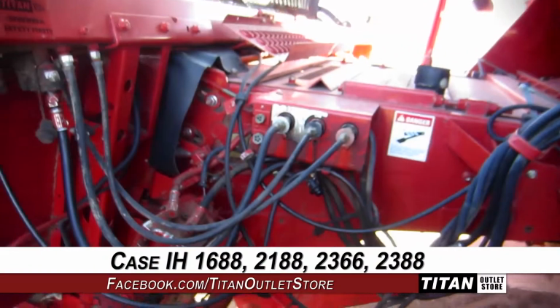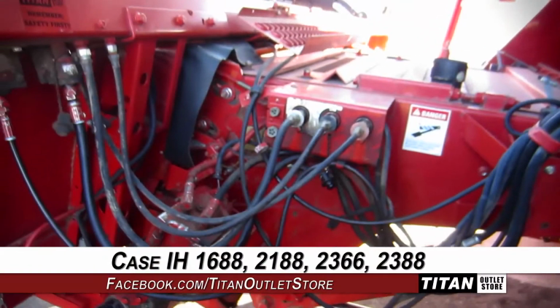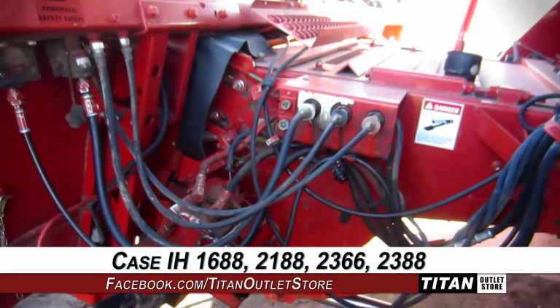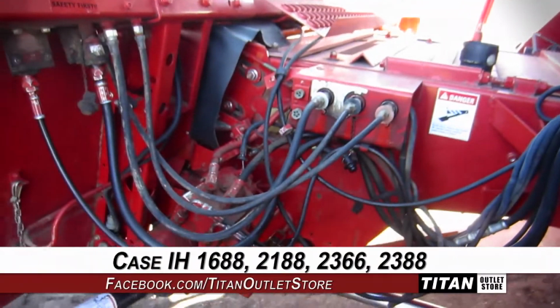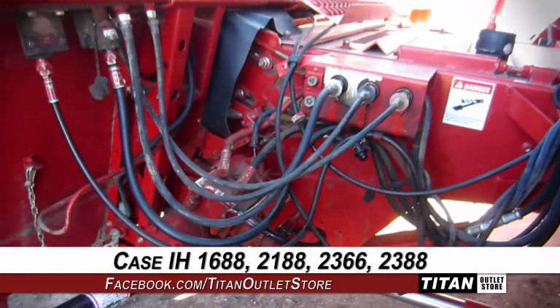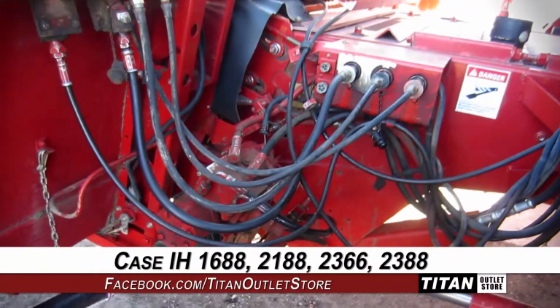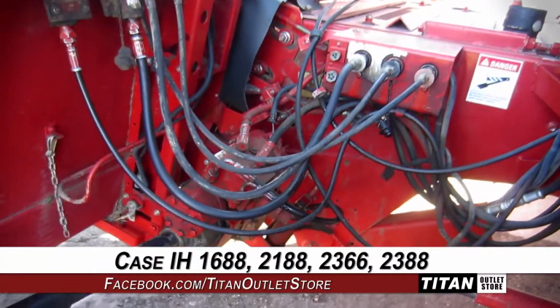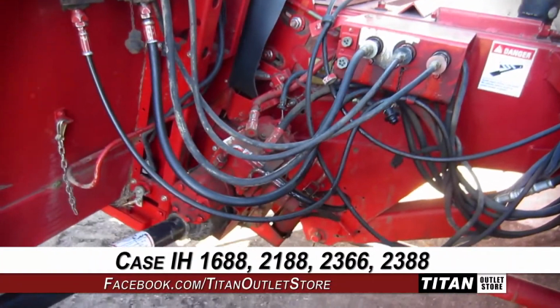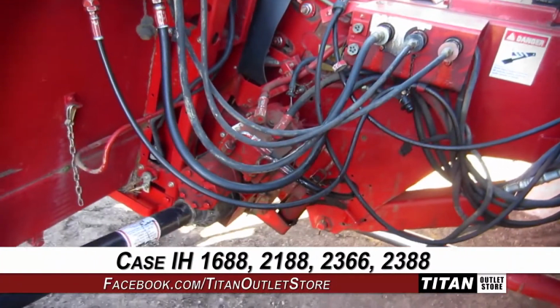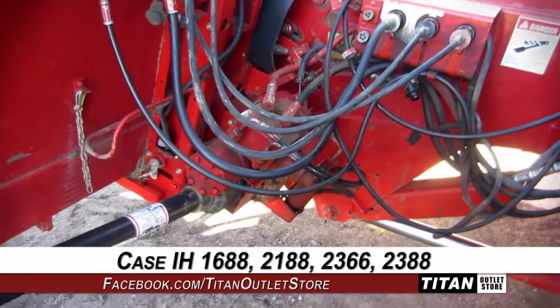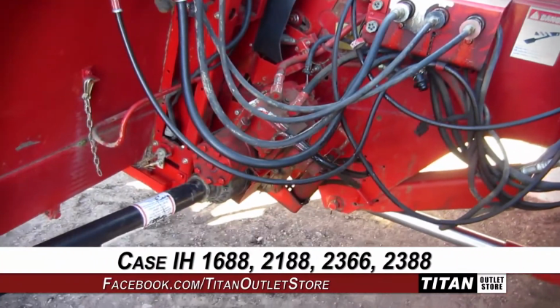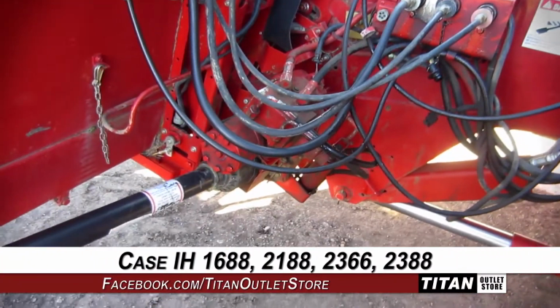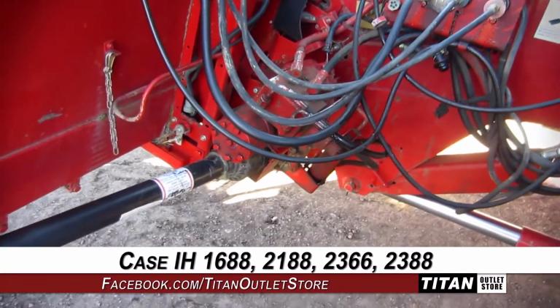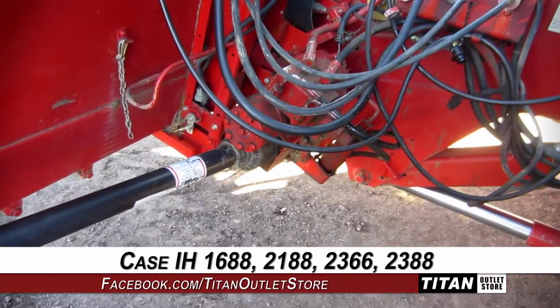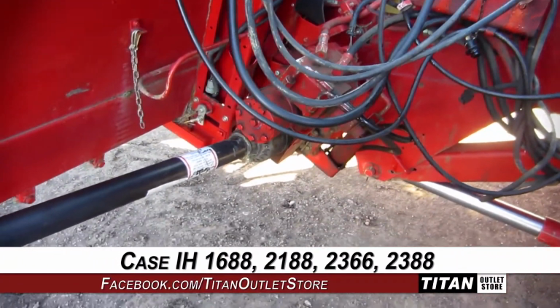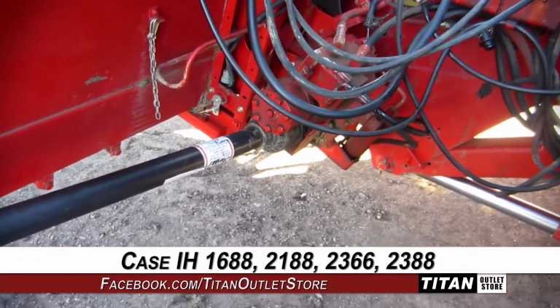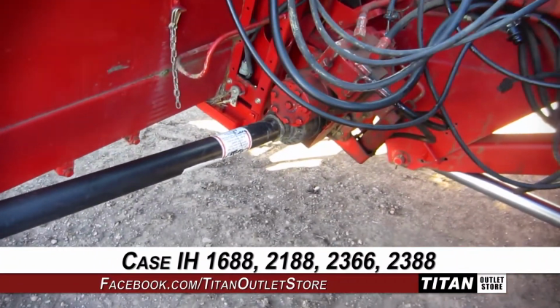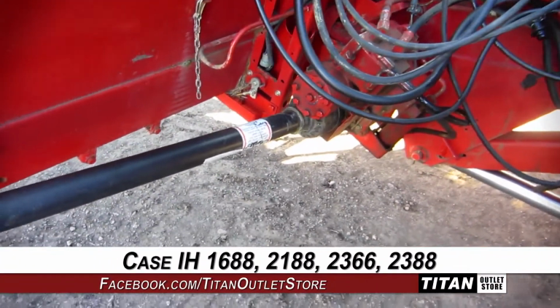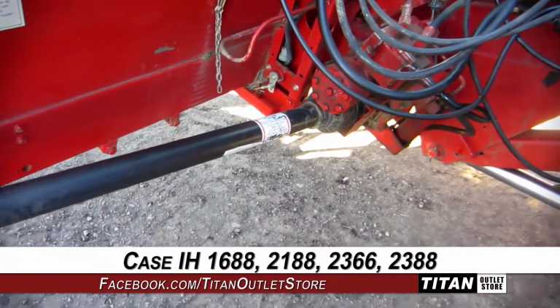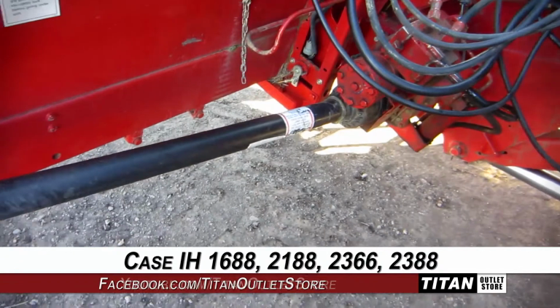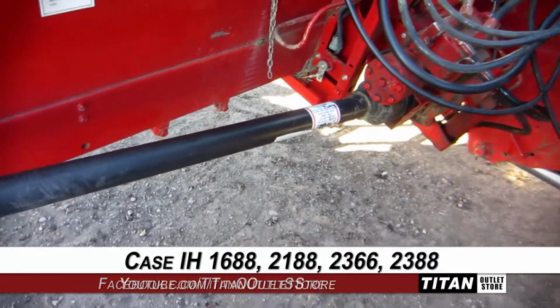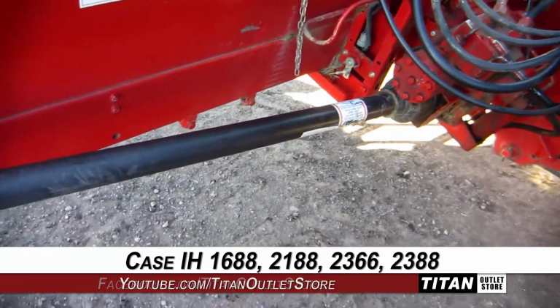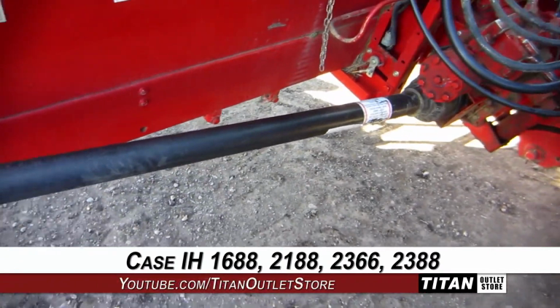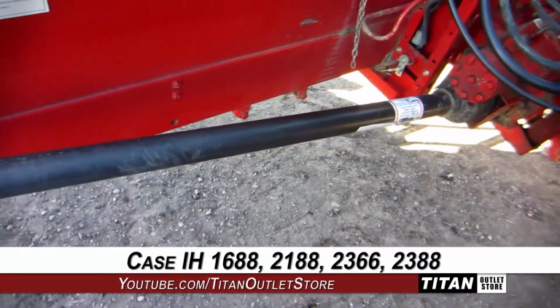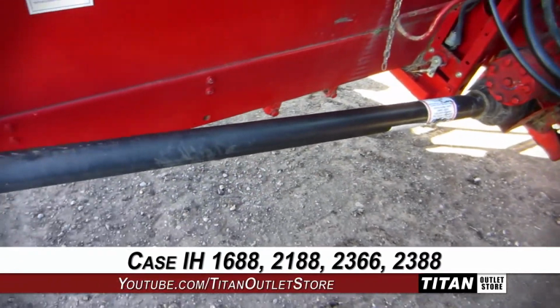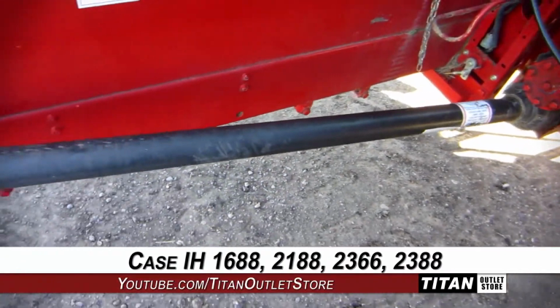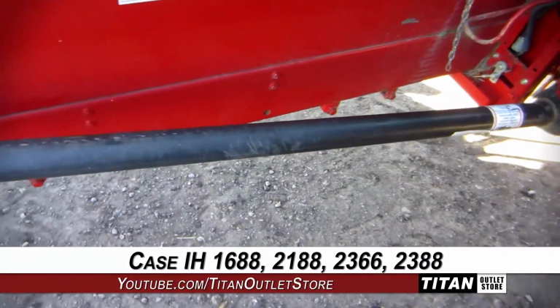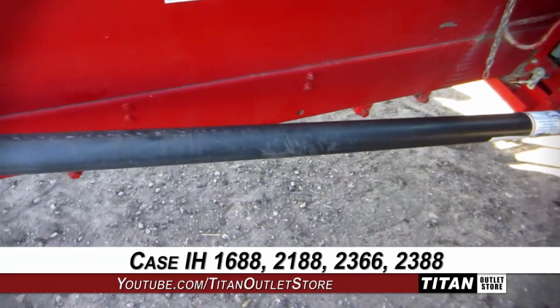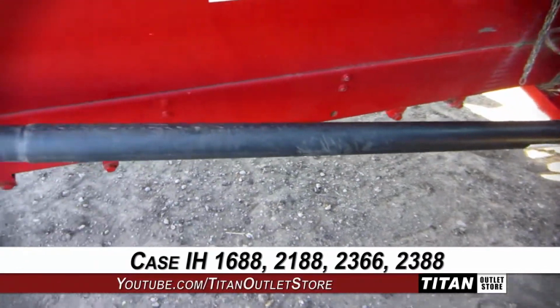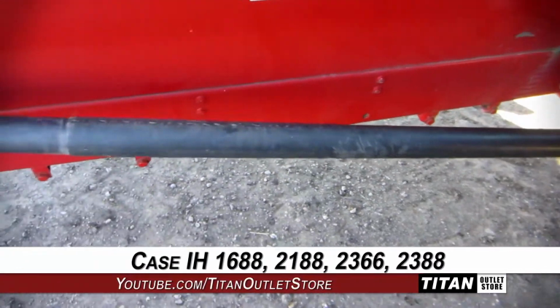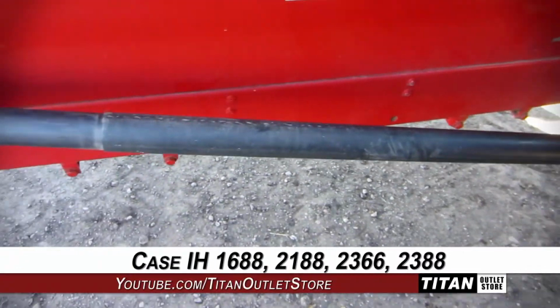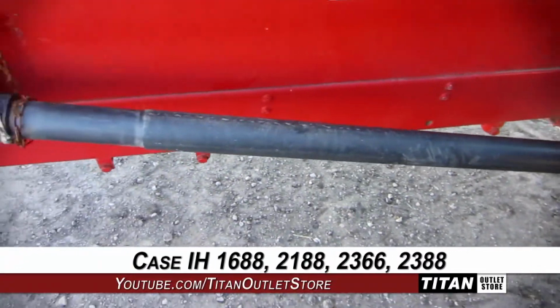This 1020 is compatible with Case IH 1688, 2188, 2366, and 2388 combines.